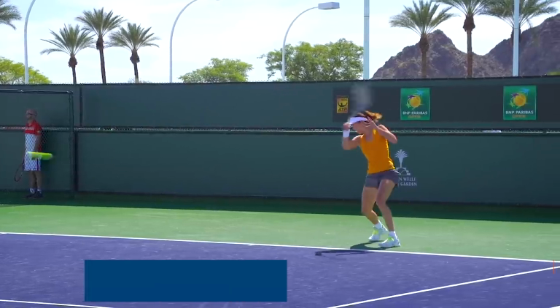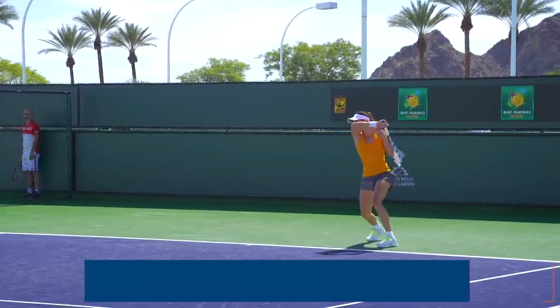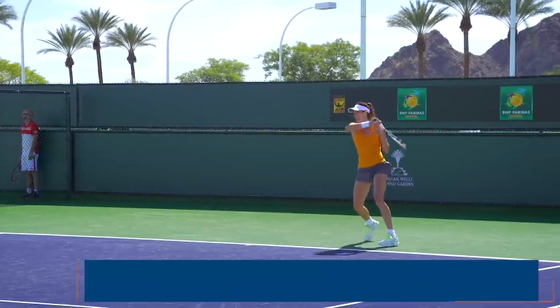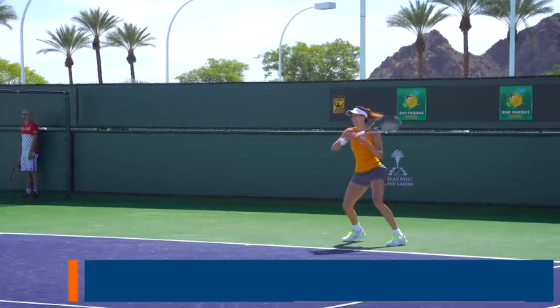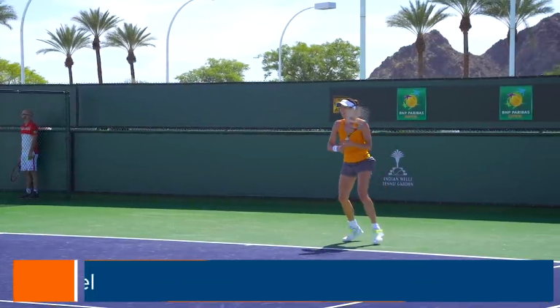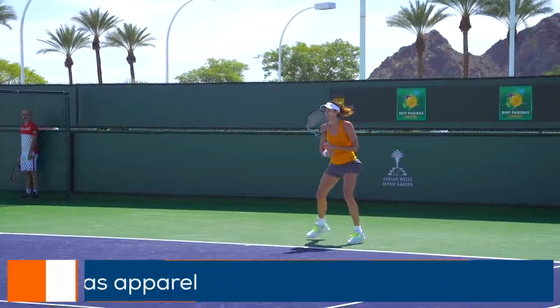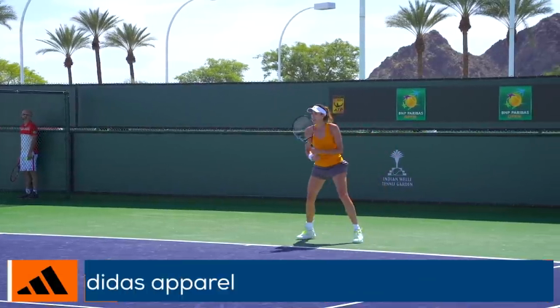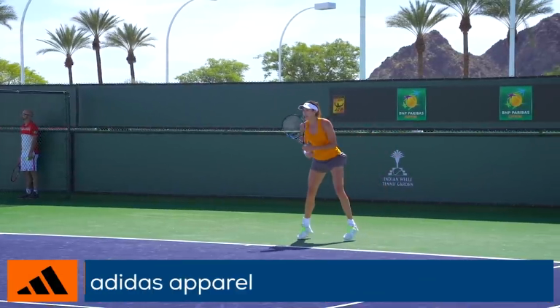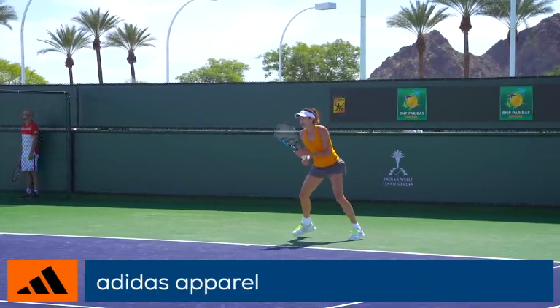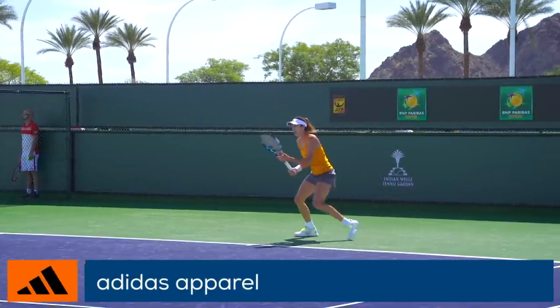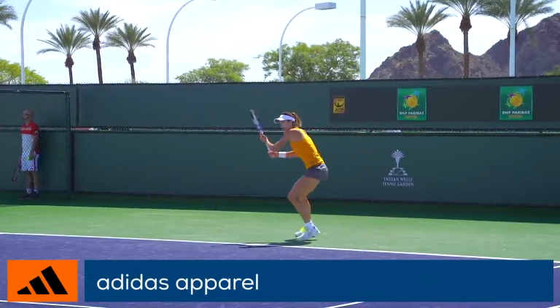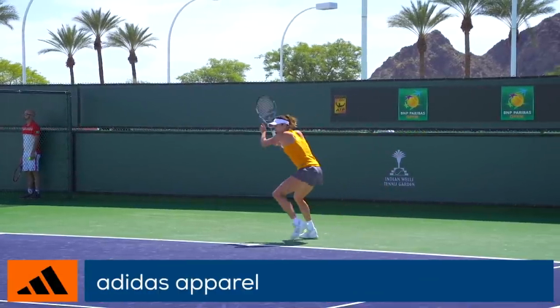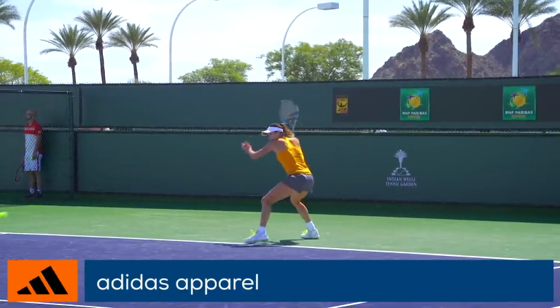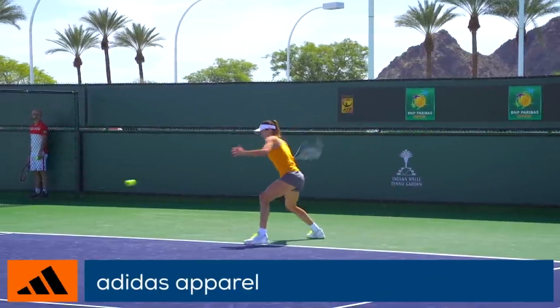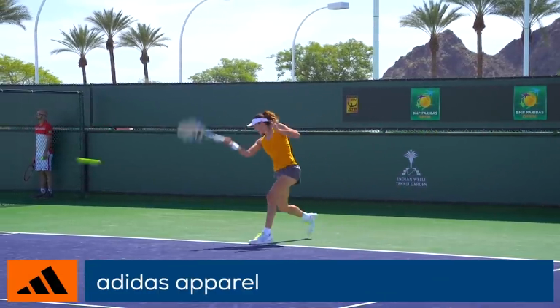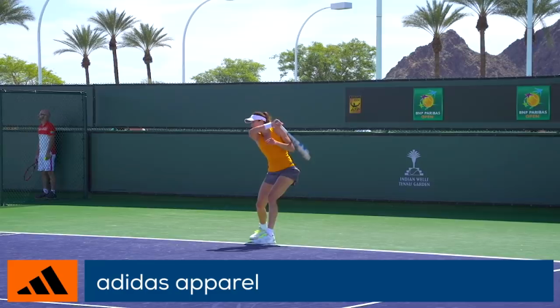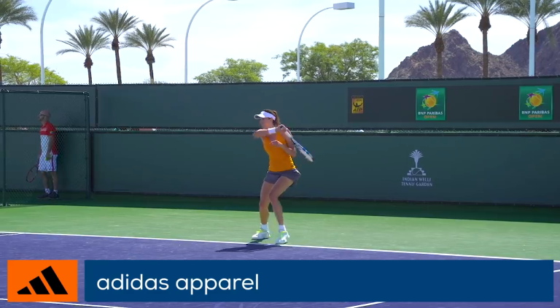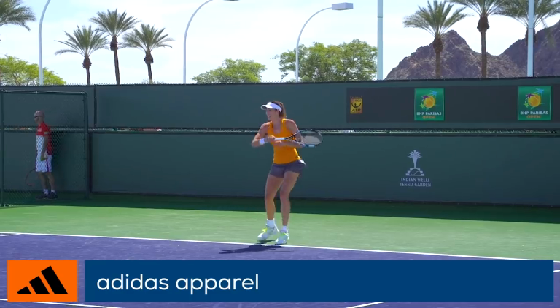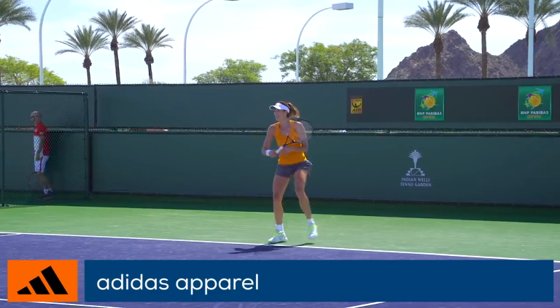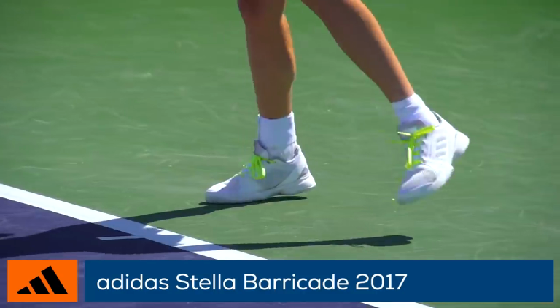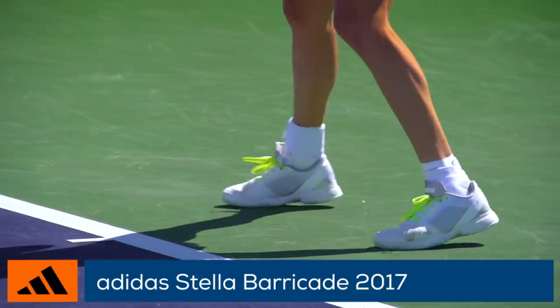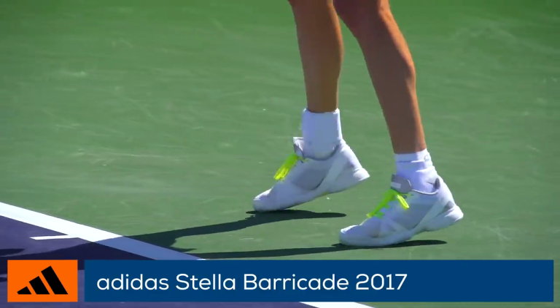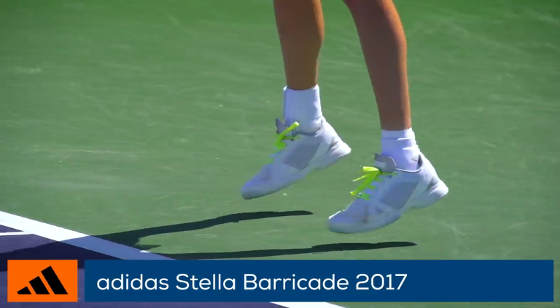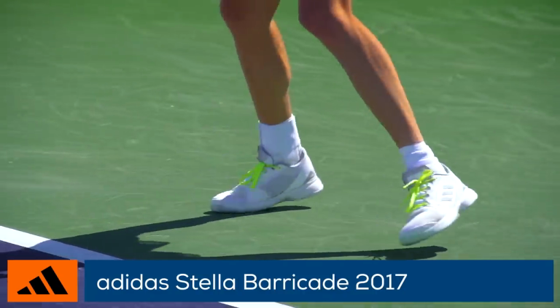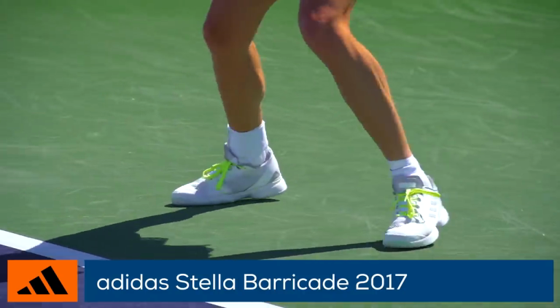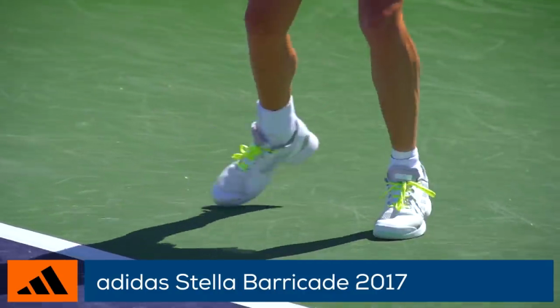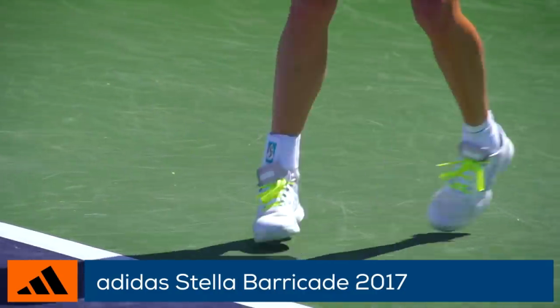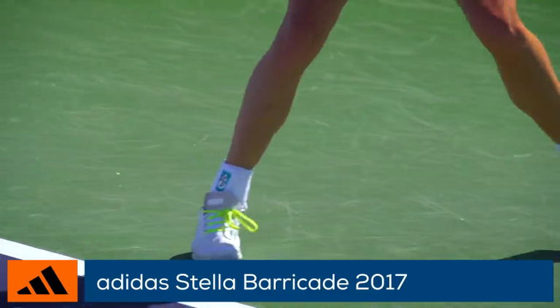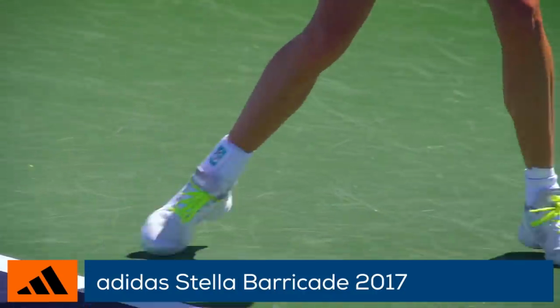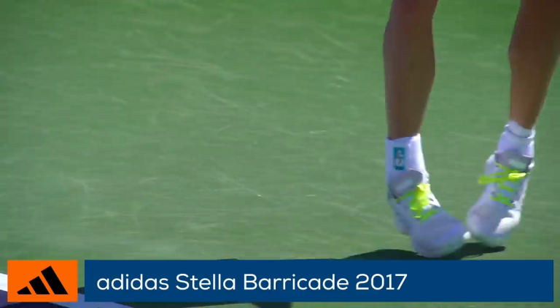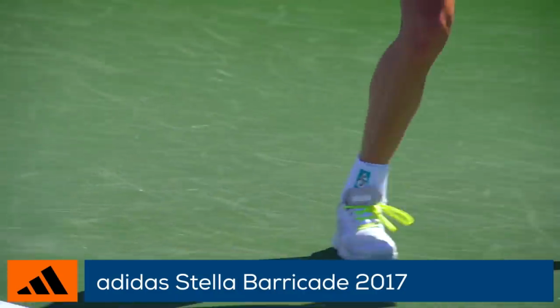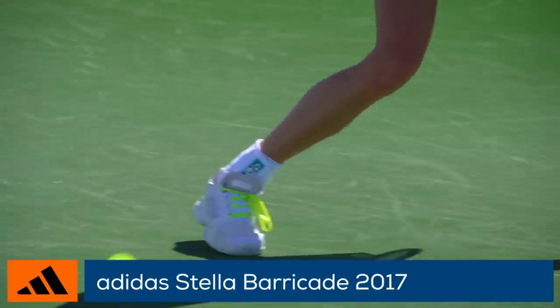Garbine is in Adidas head-to-toe and wears the Adidas Stella Barricade 2017 shoes.